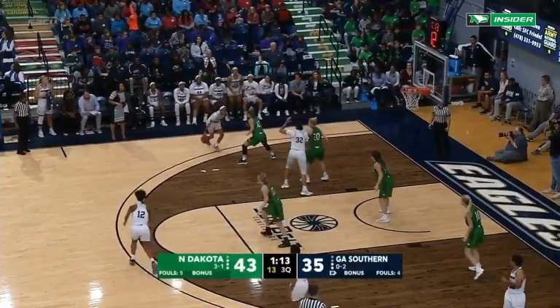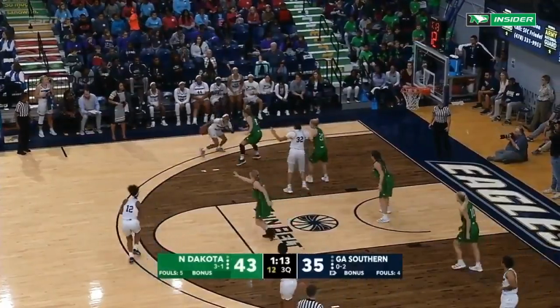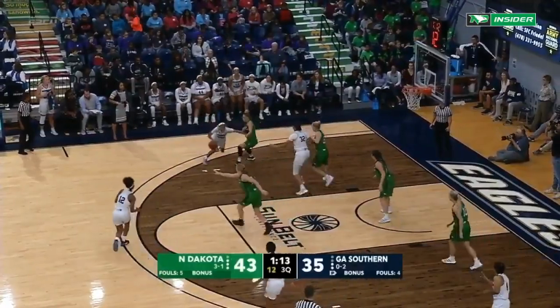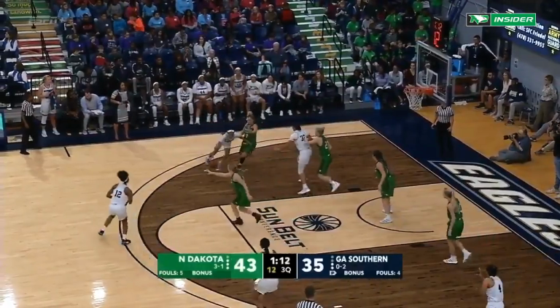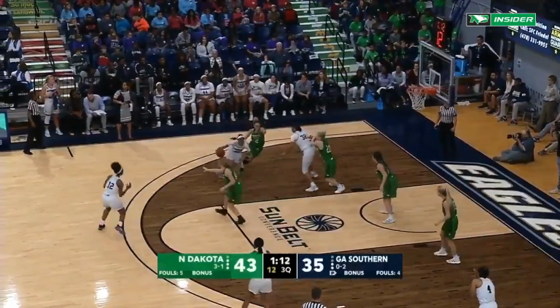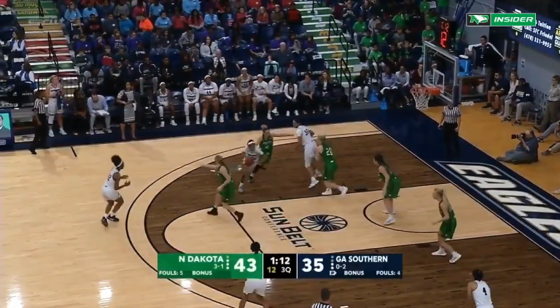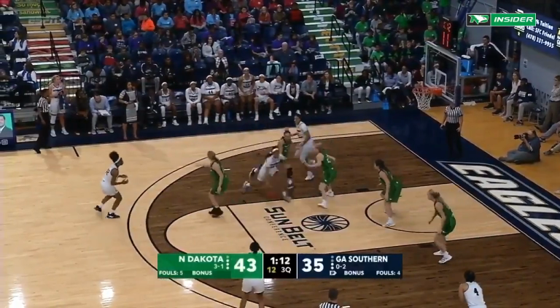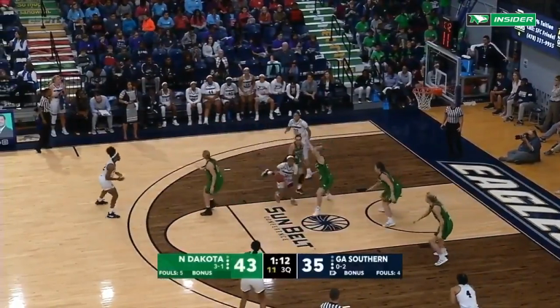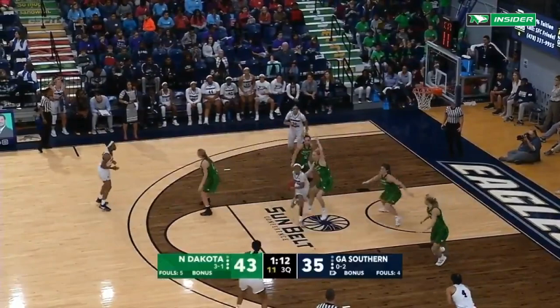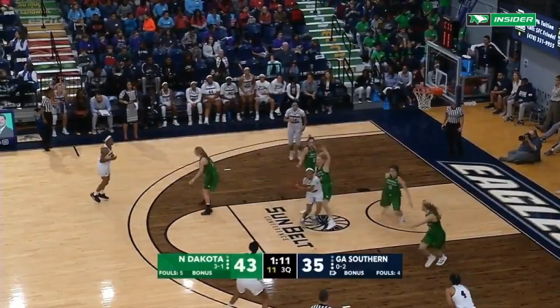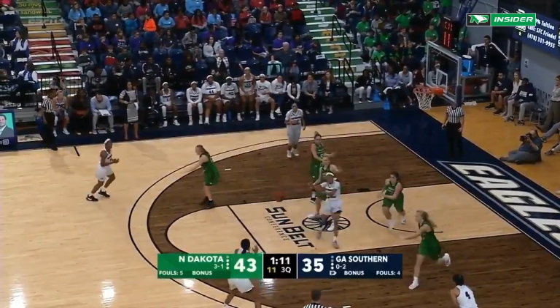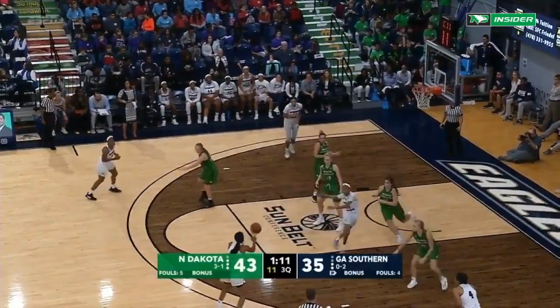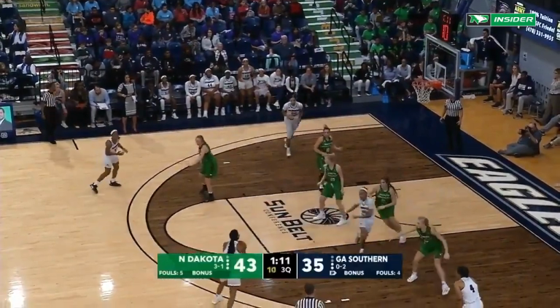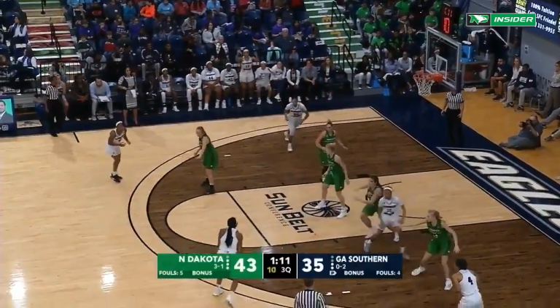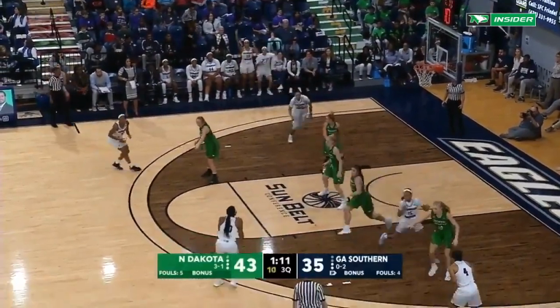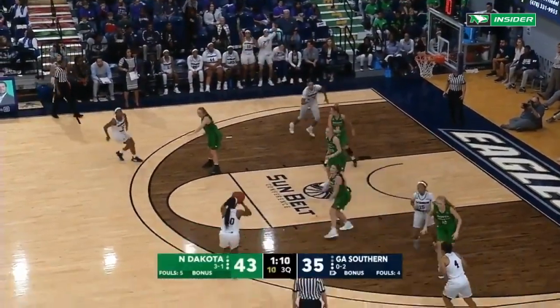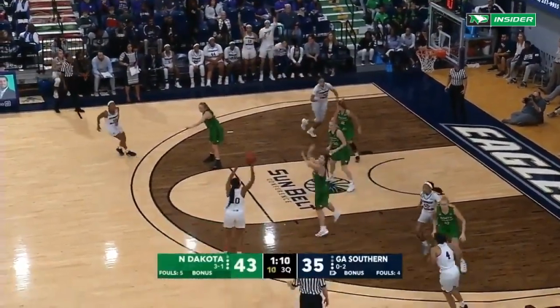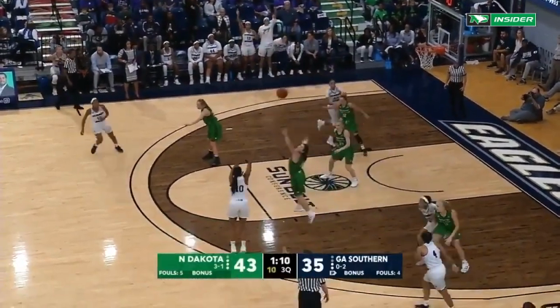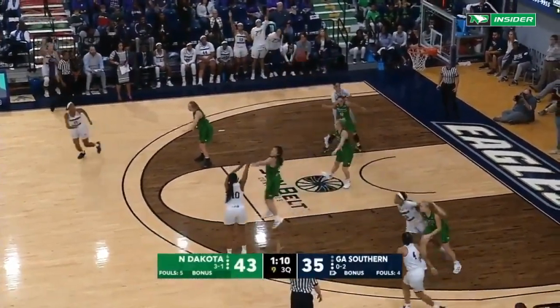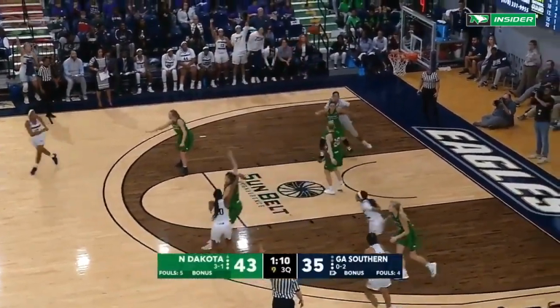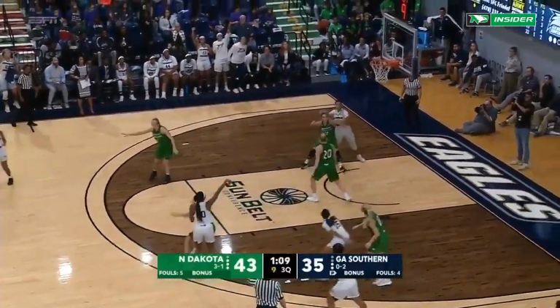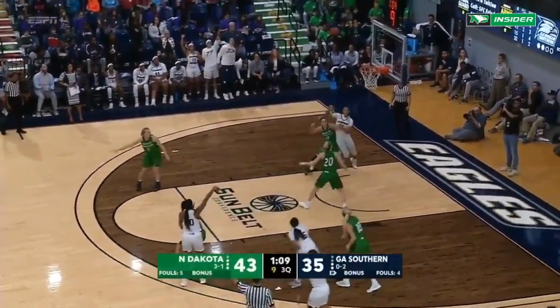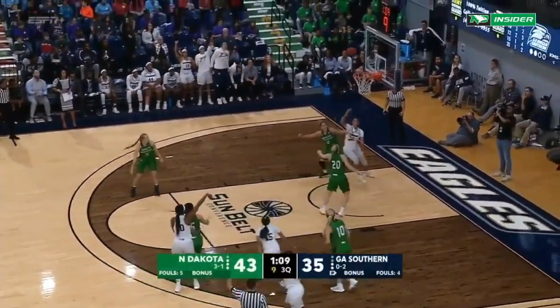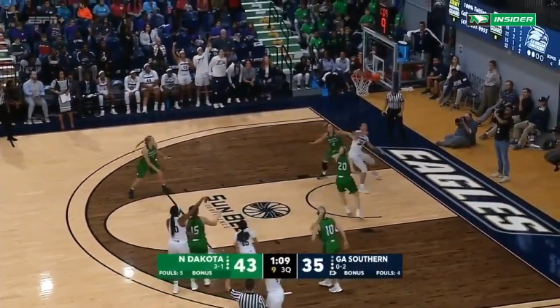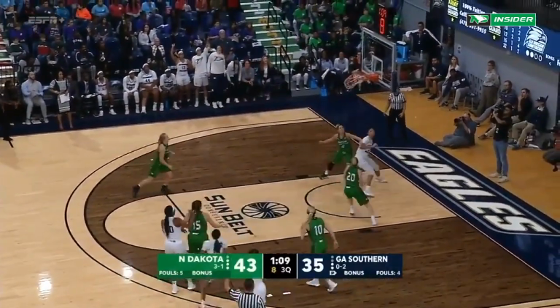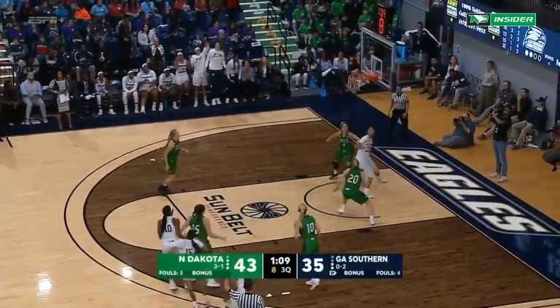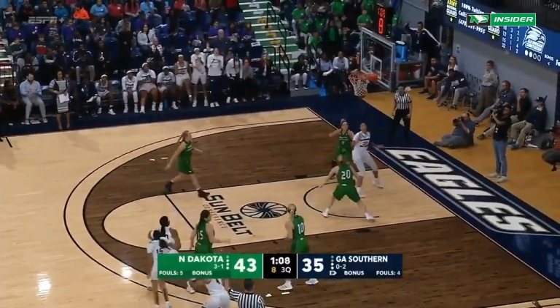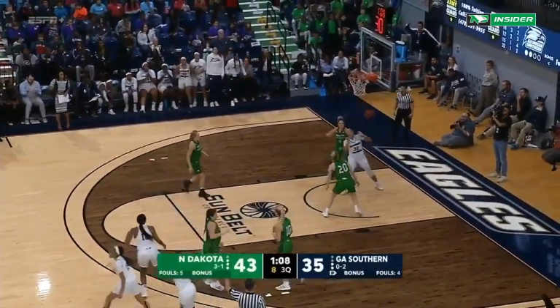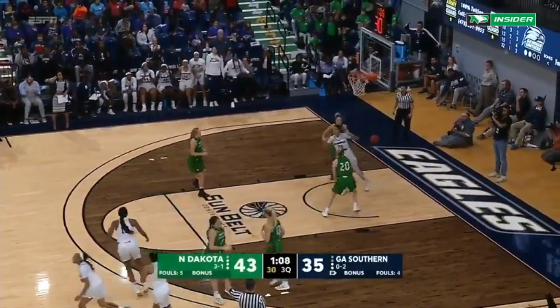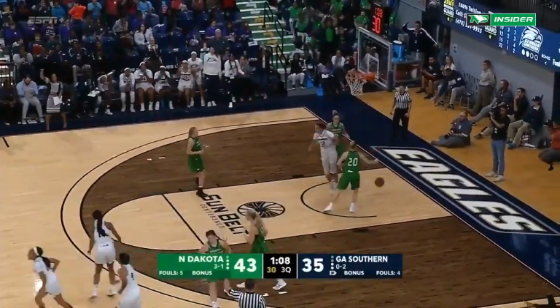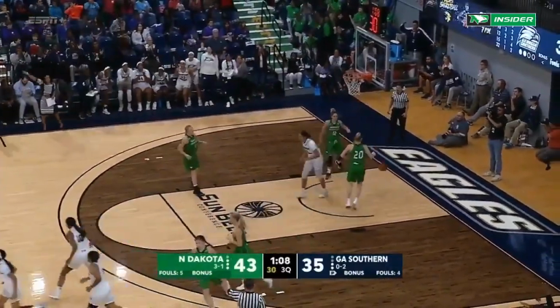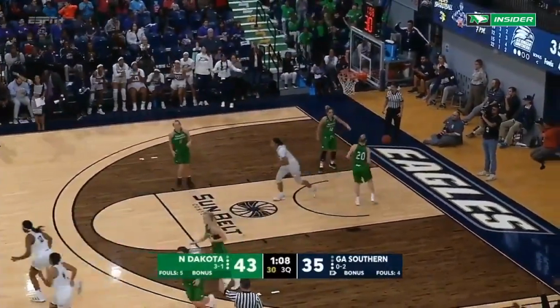Atwater with the drive, kicks out to Burns — Burns for three — yes ma'am!